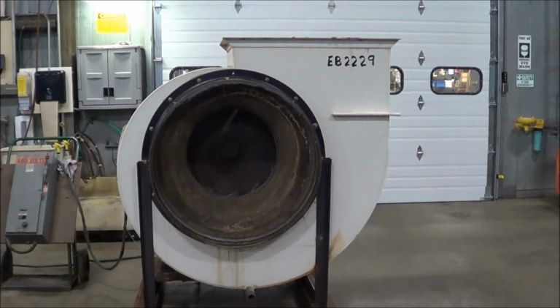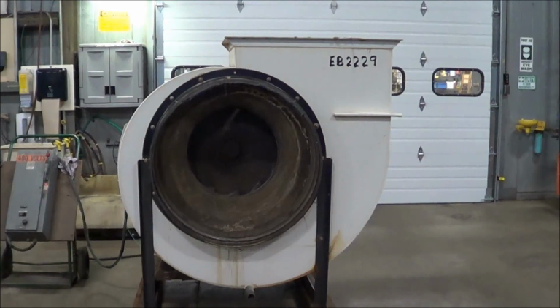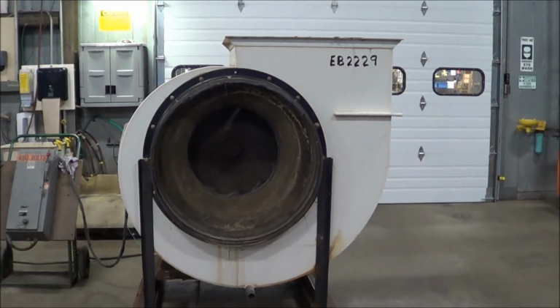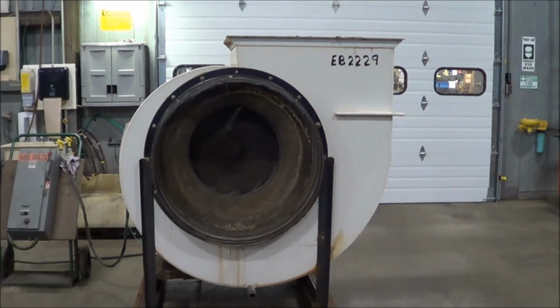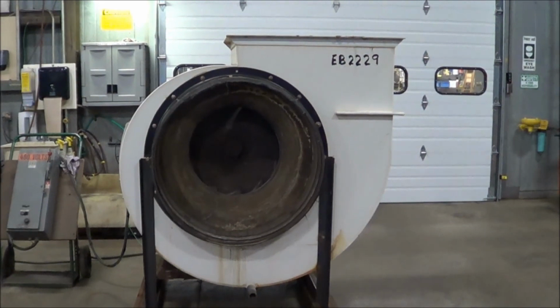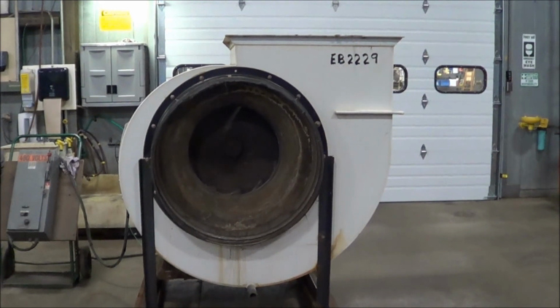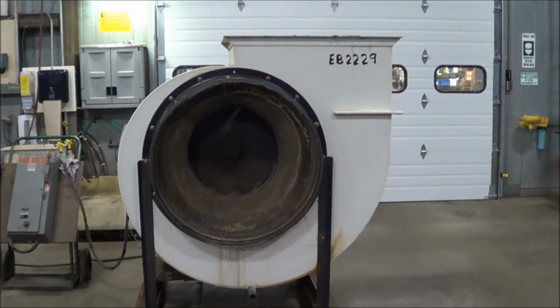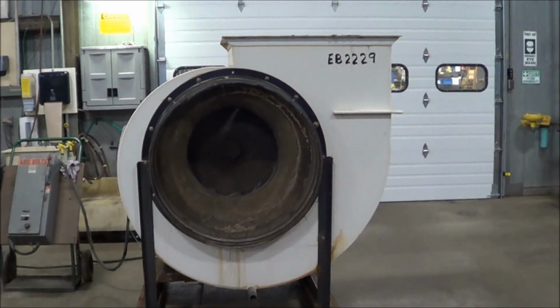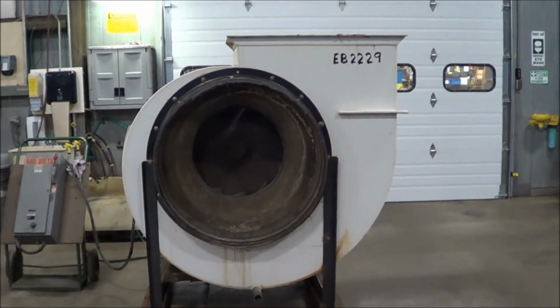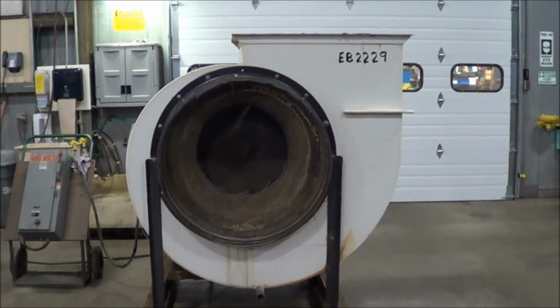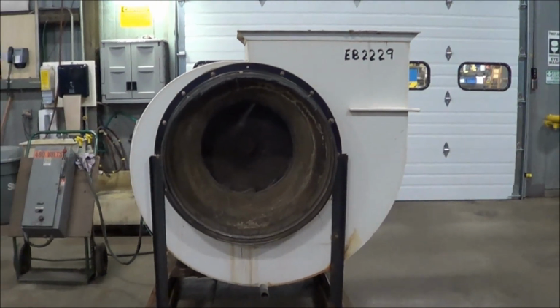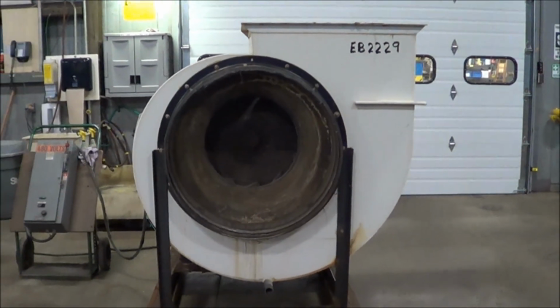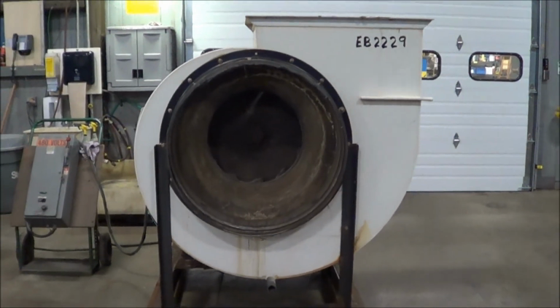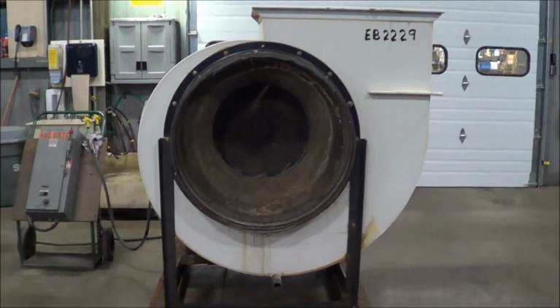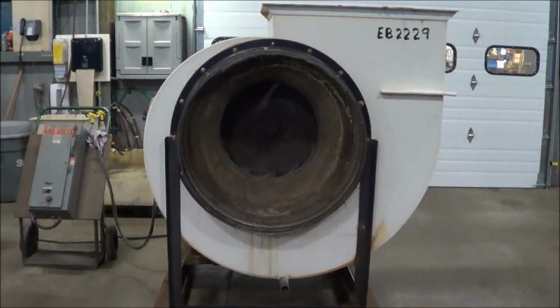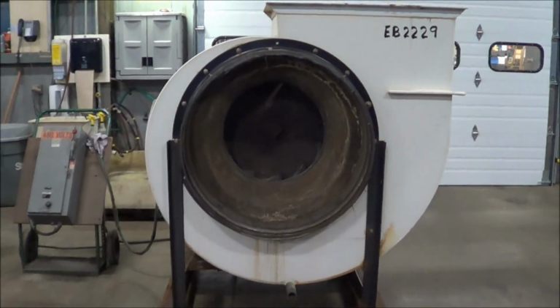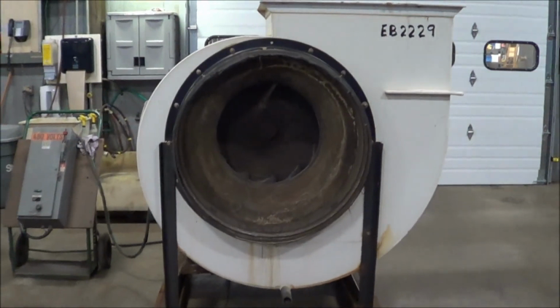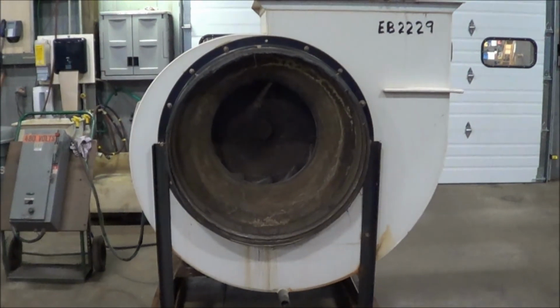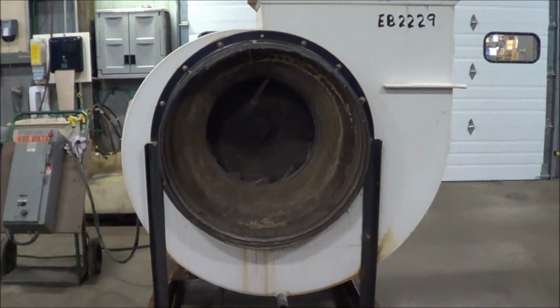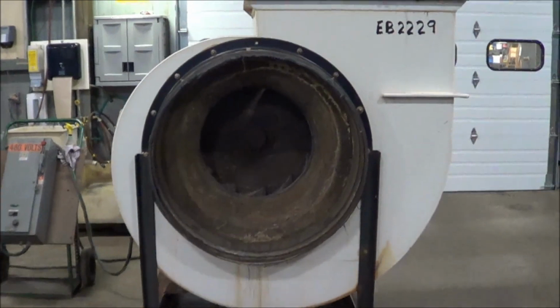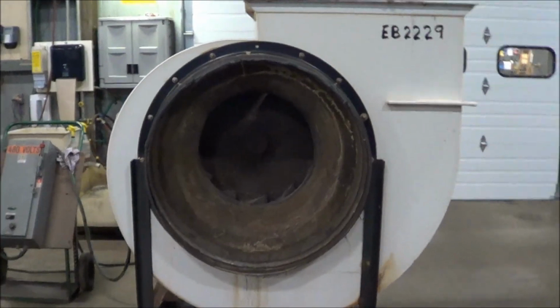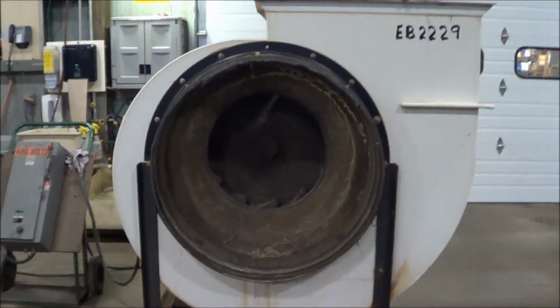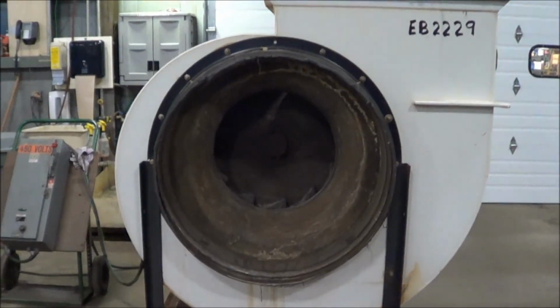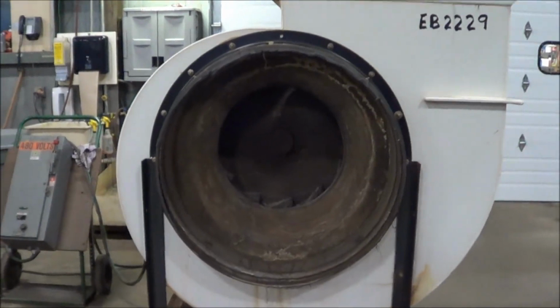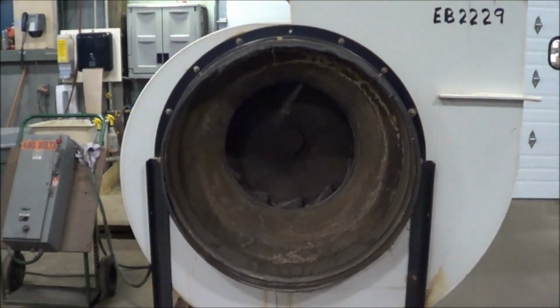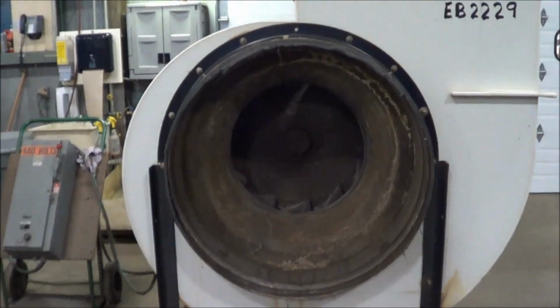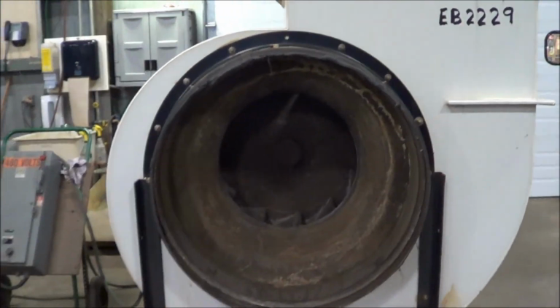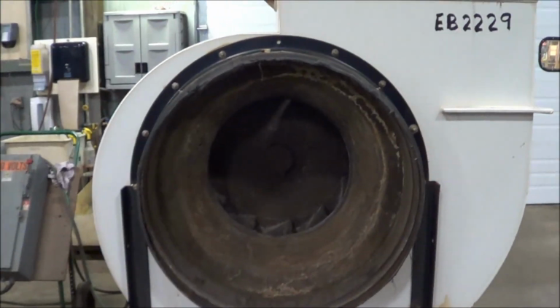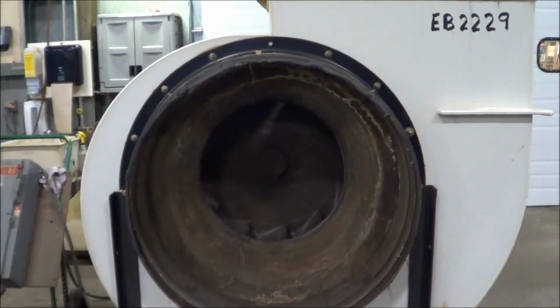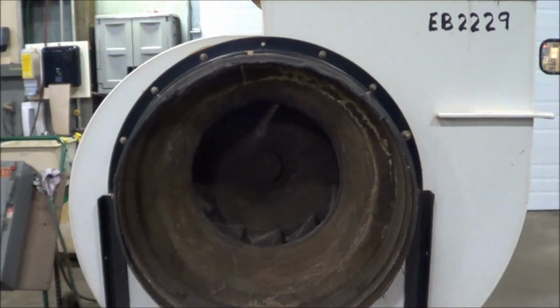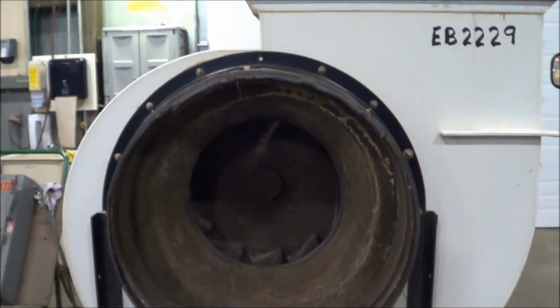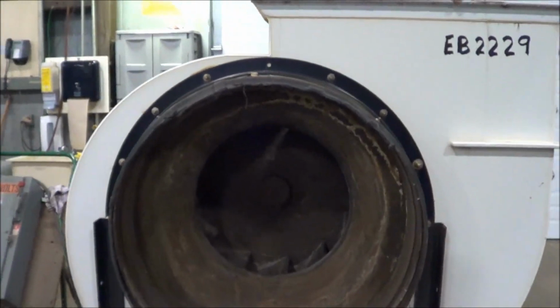Hello, you're looking at a dual exhaust blower brought to you by Lanco. This is a model NH50.